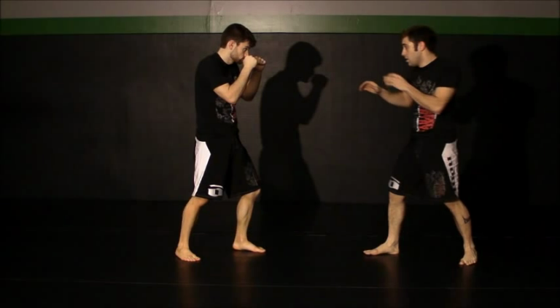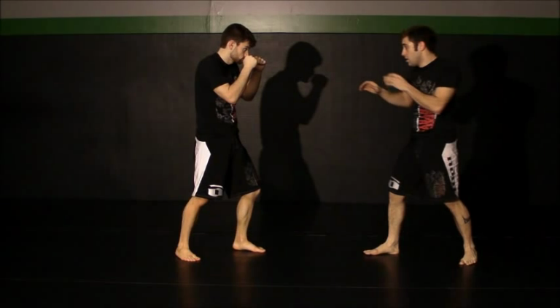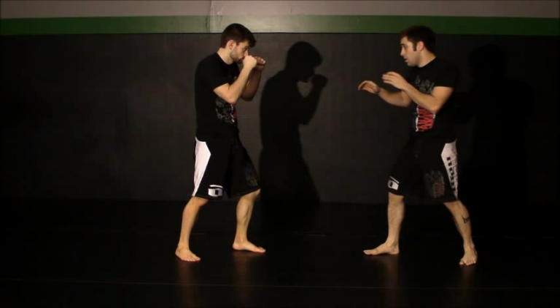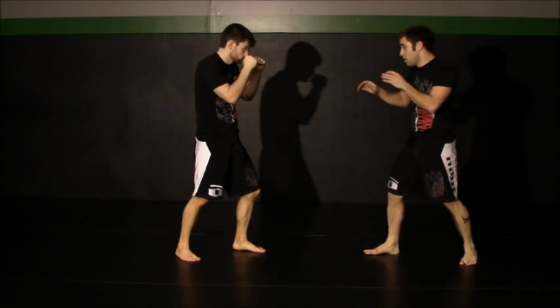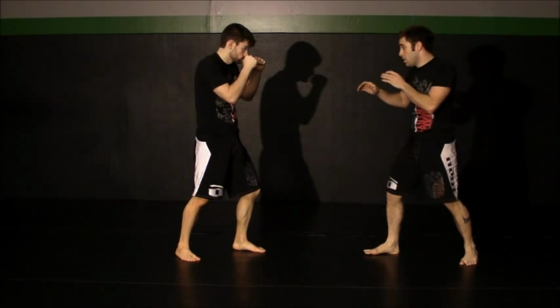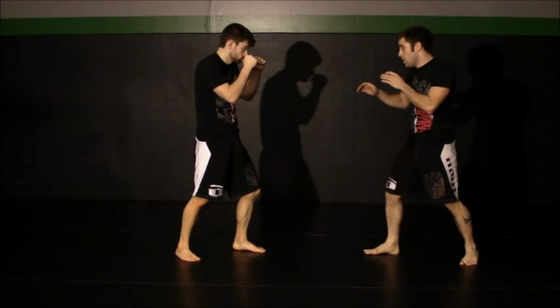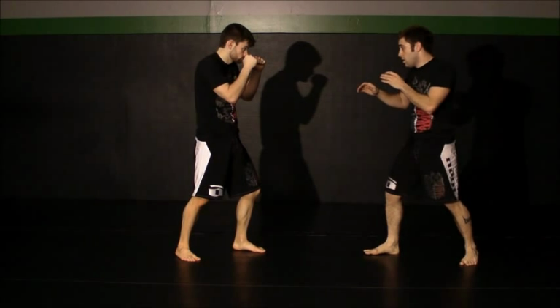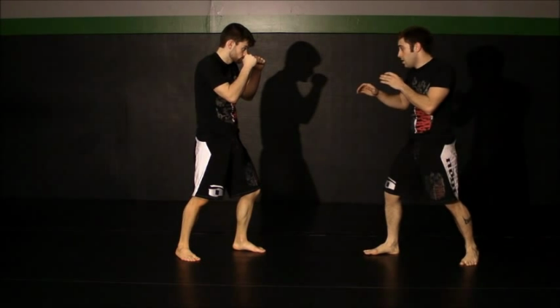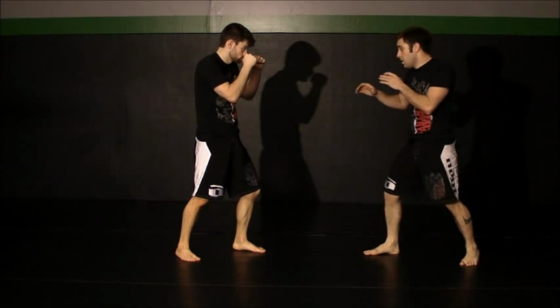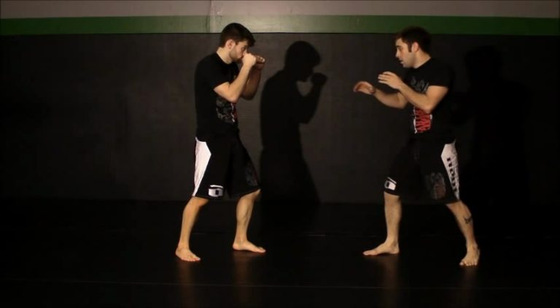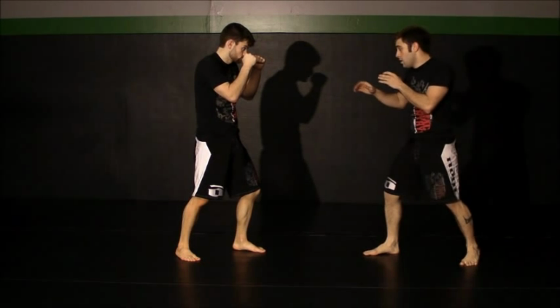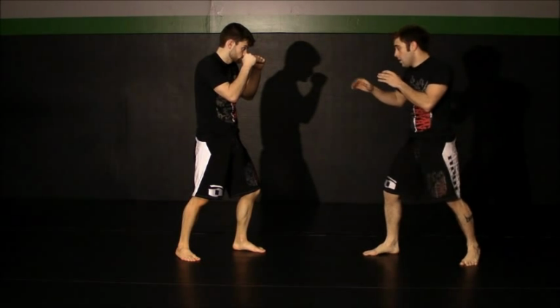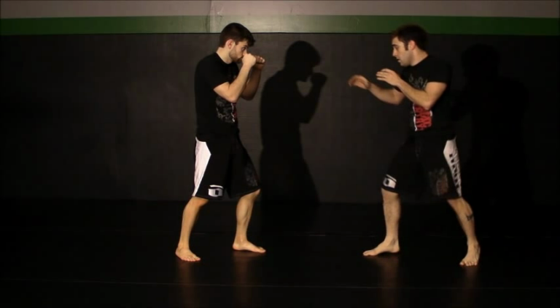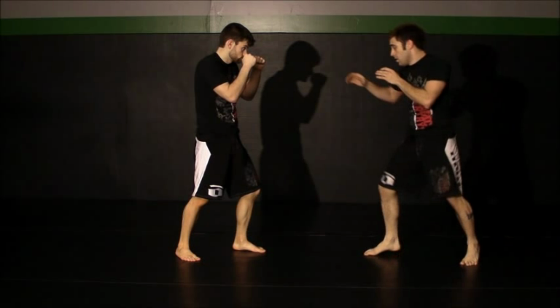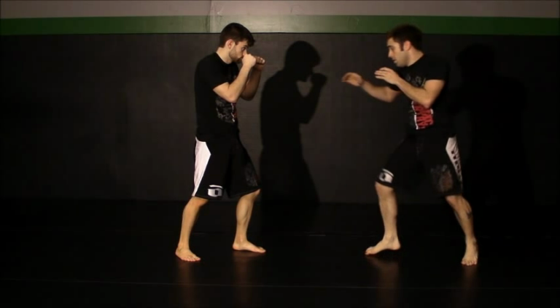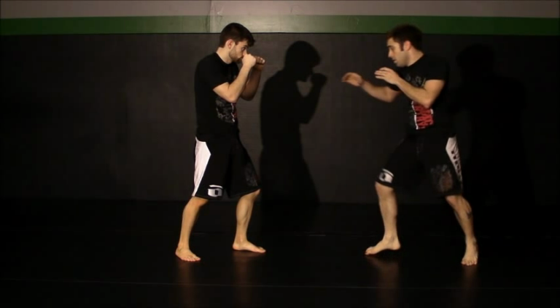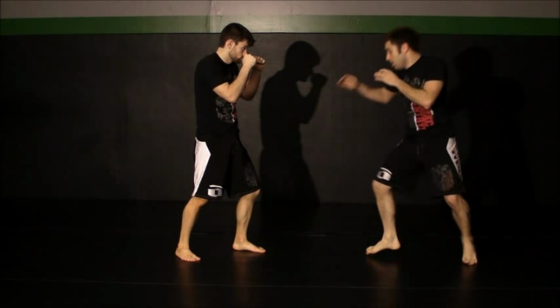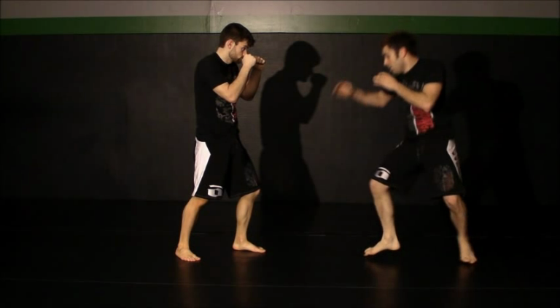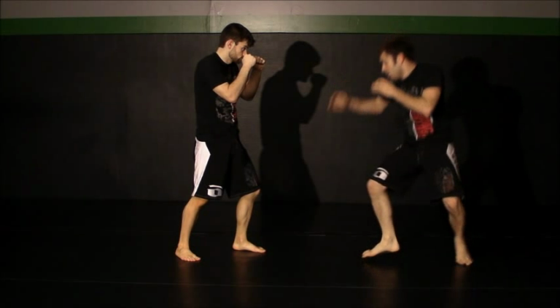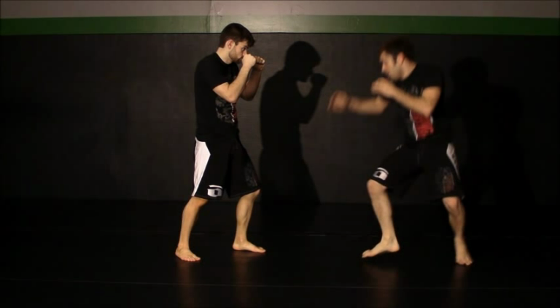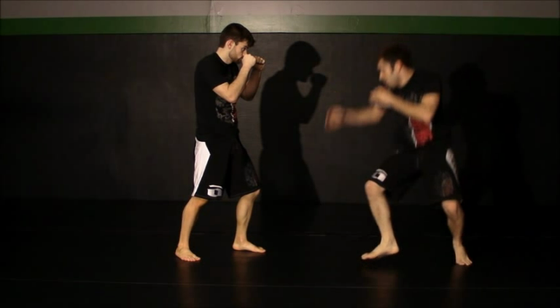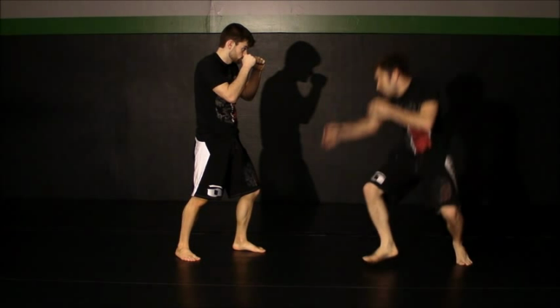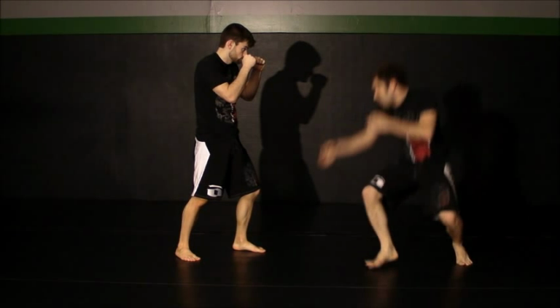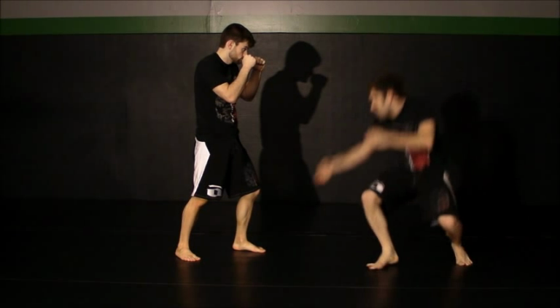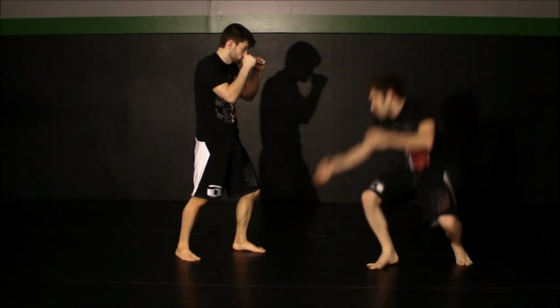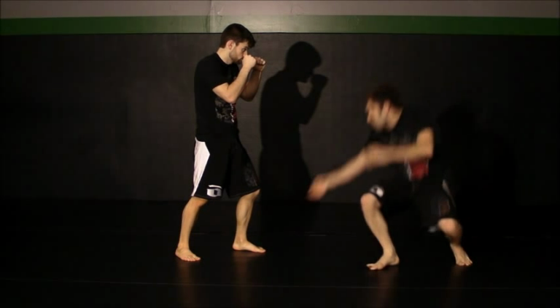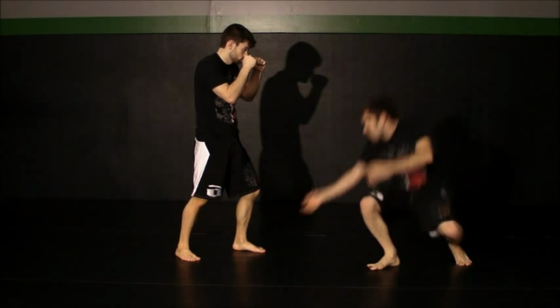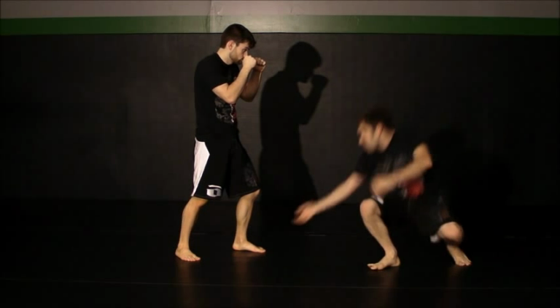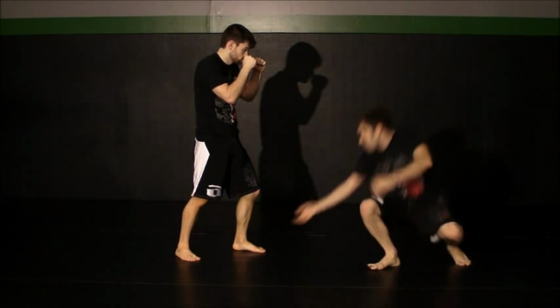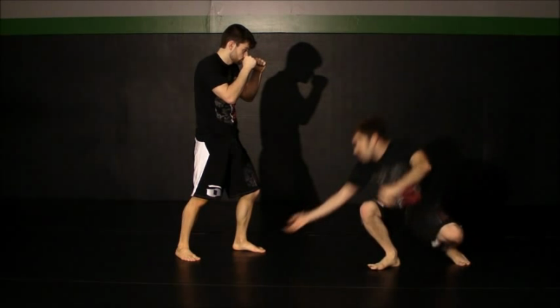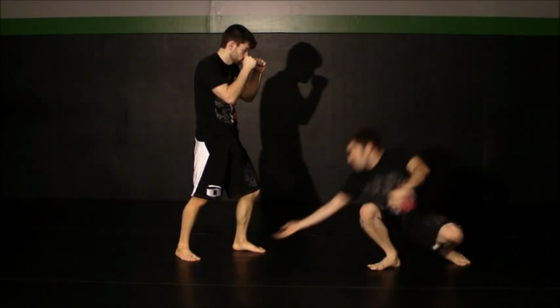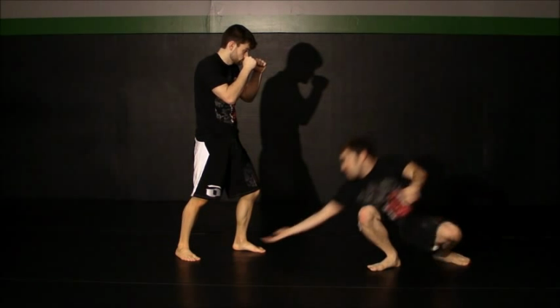To start this off, I want to stand mirrored to my opponent. If I'm attacking his left leg, I'm going to make first contact with my right hand.